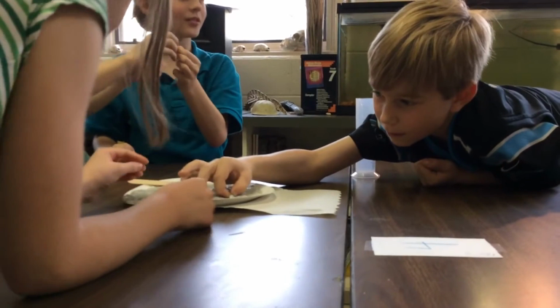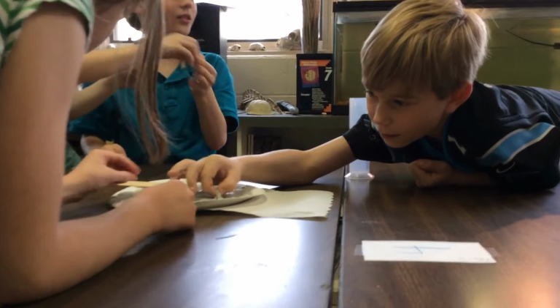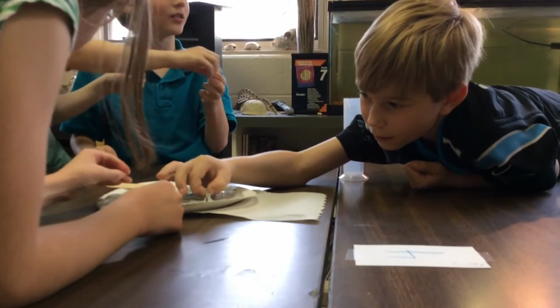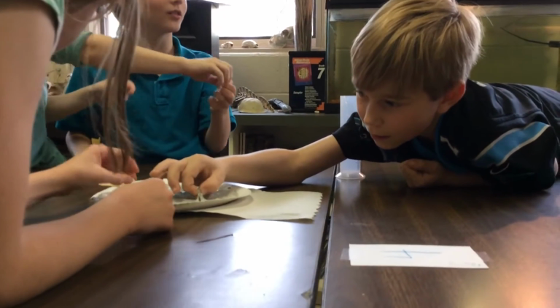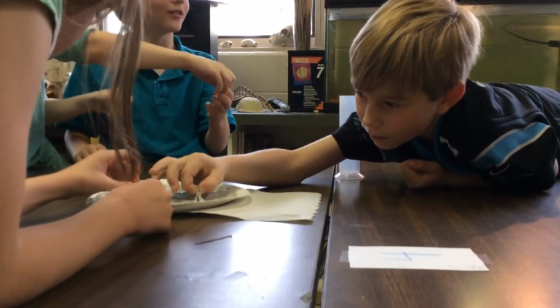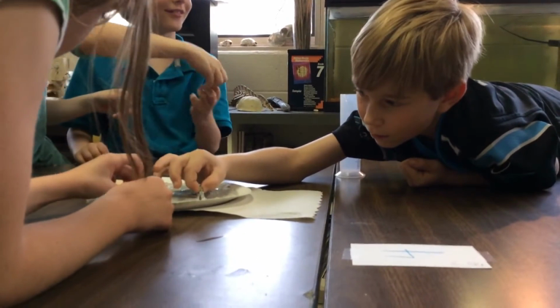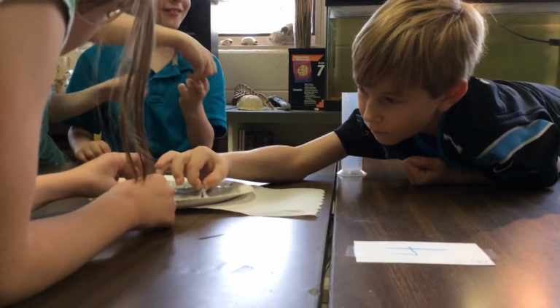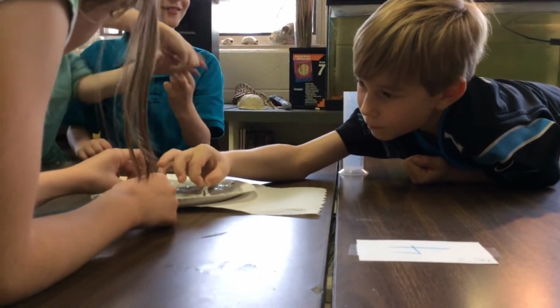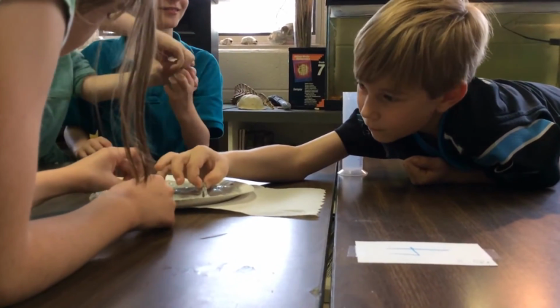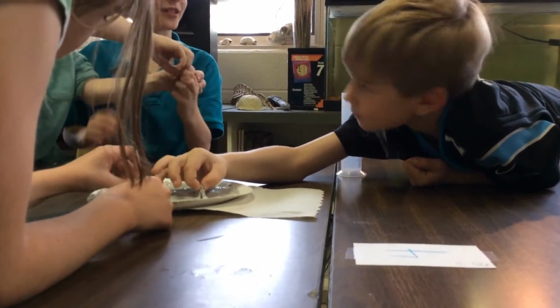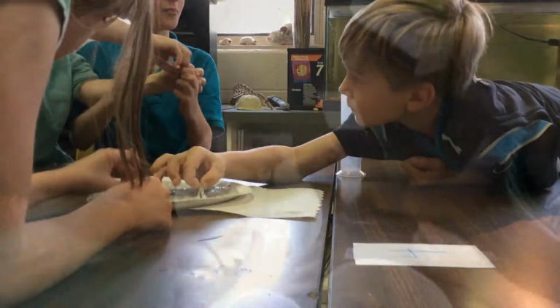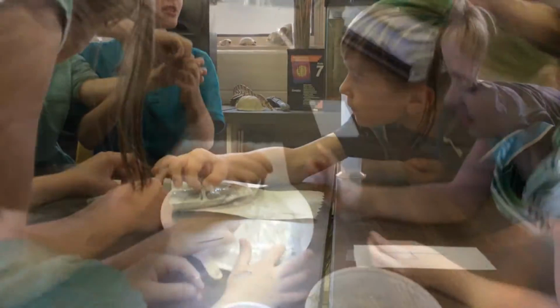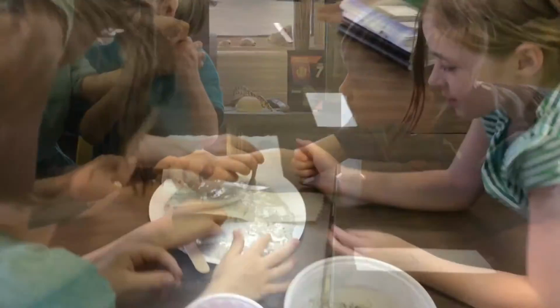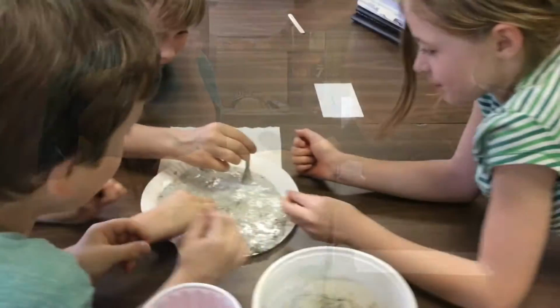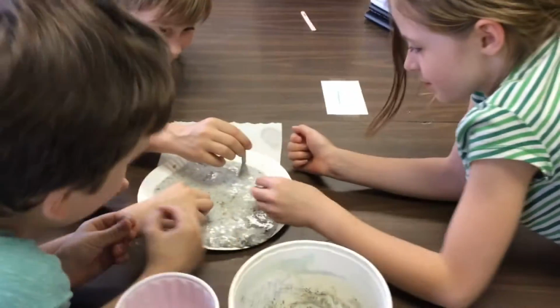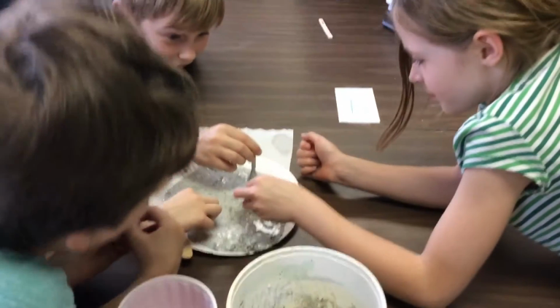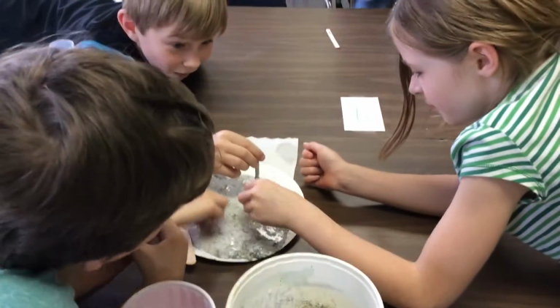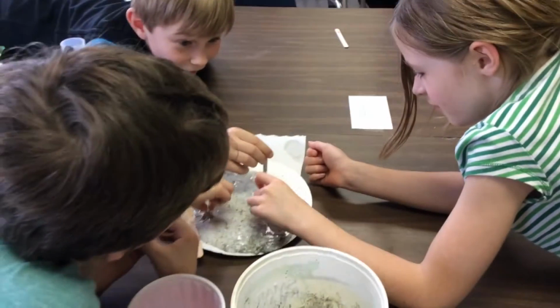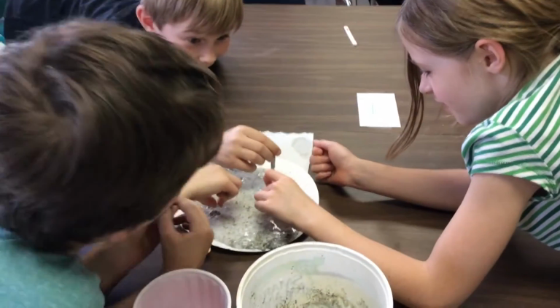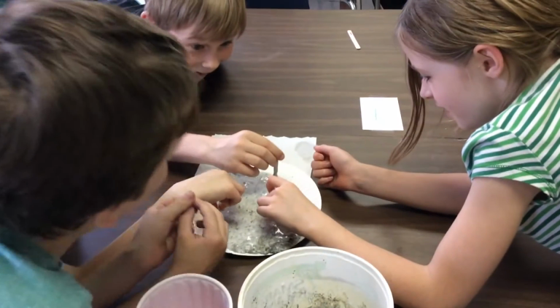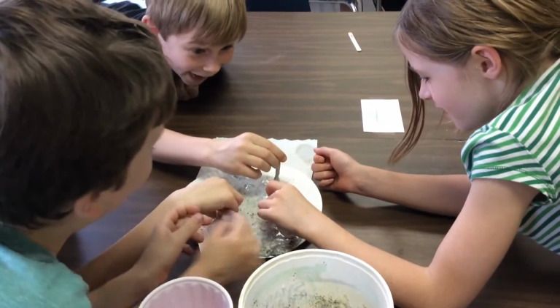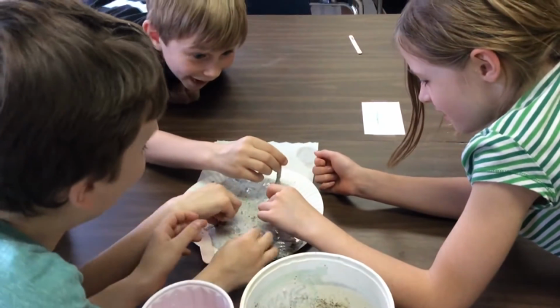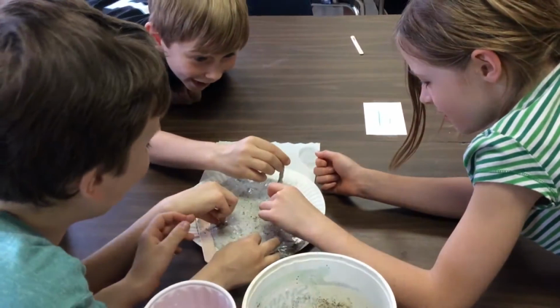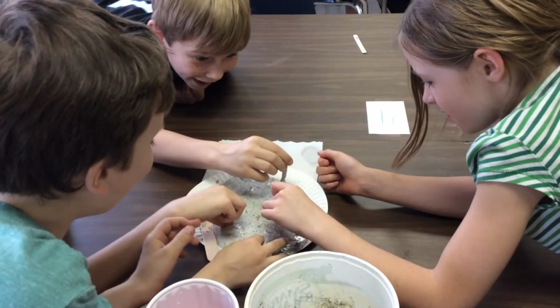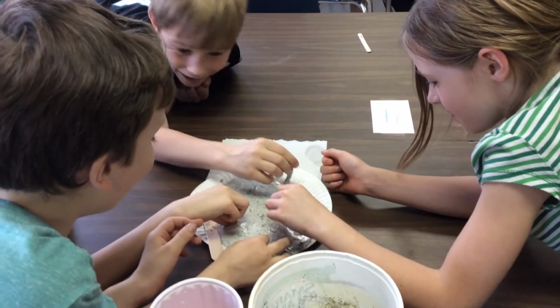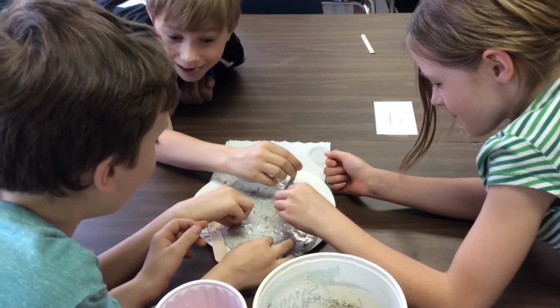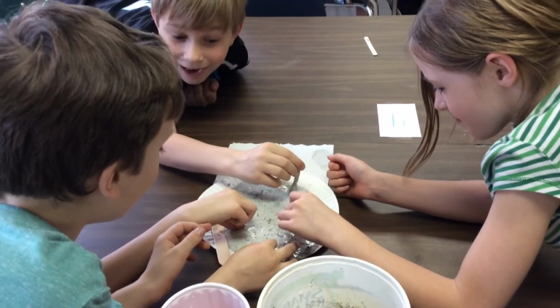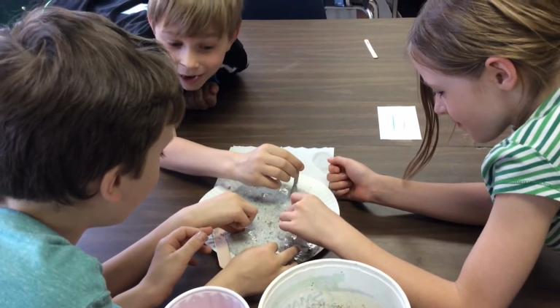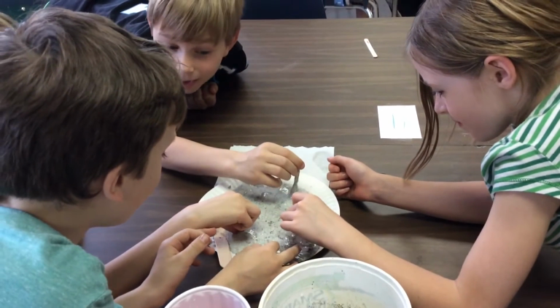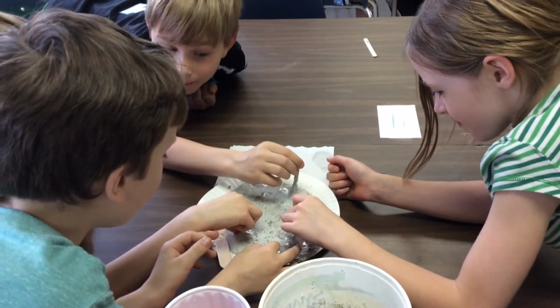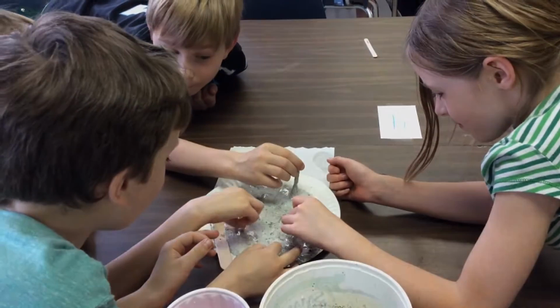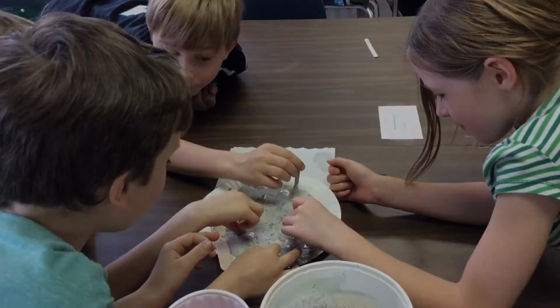Magnetic slime was a fun and memorable way to practice the scientific method and conclude our study of magnets.